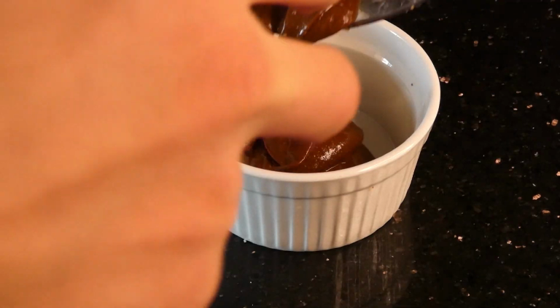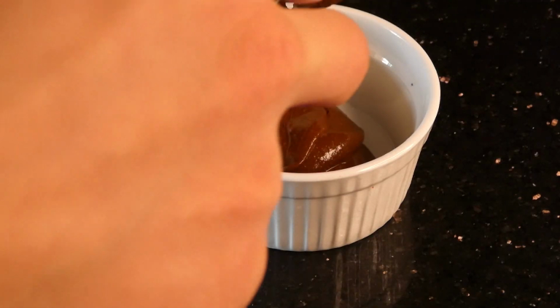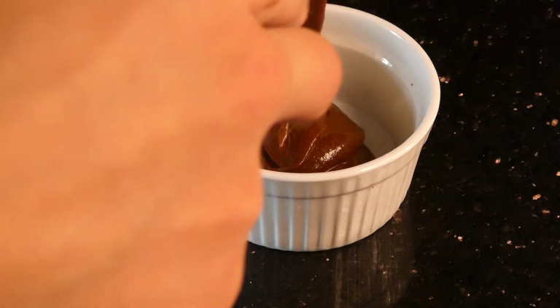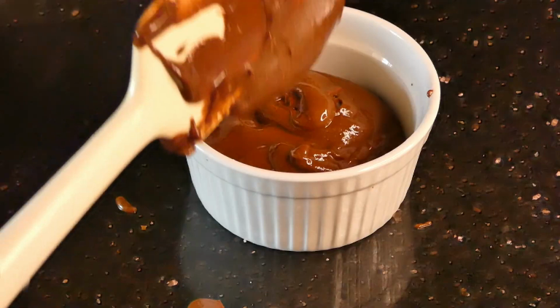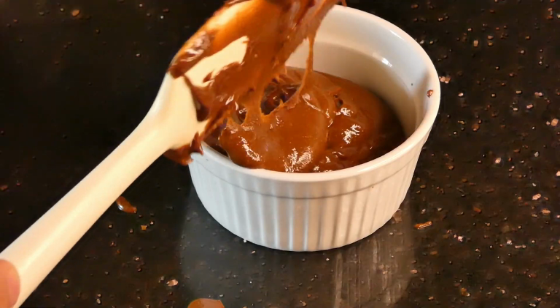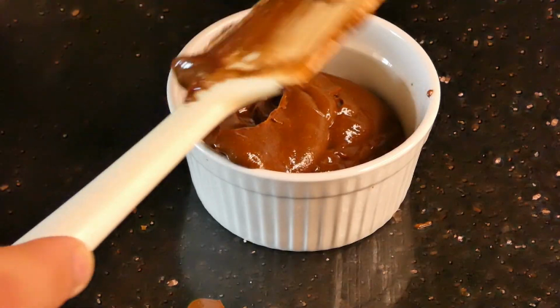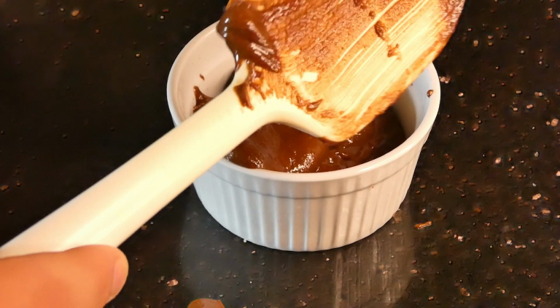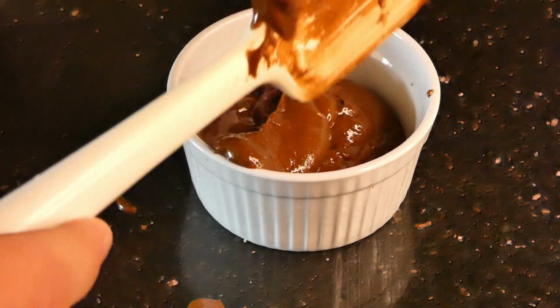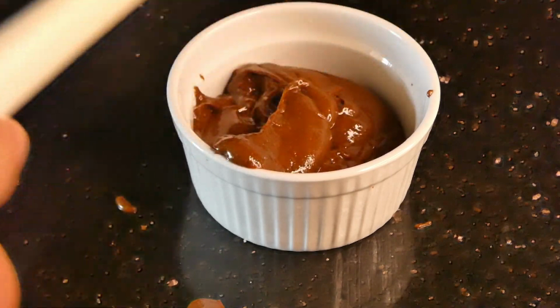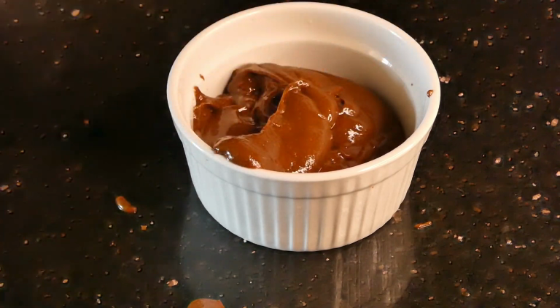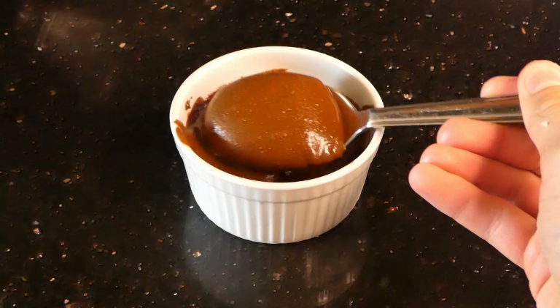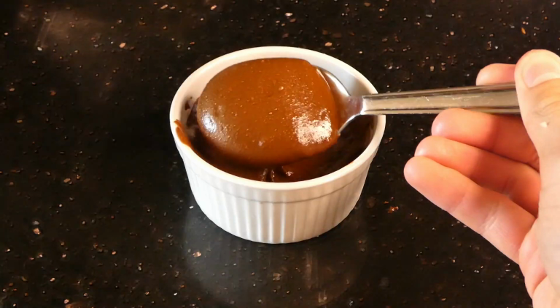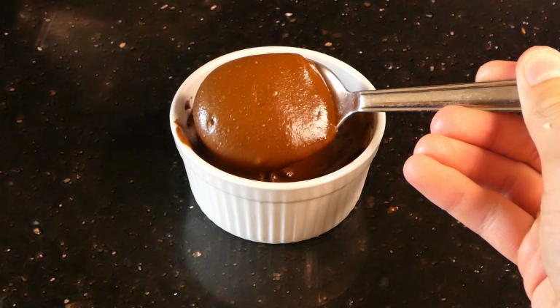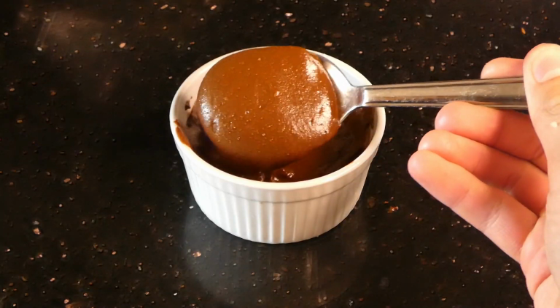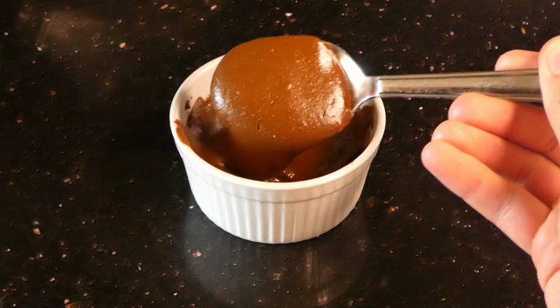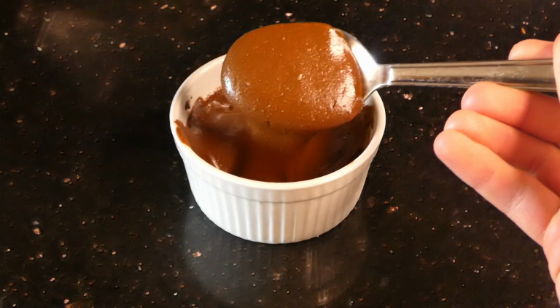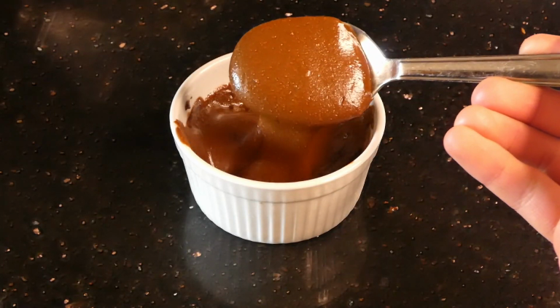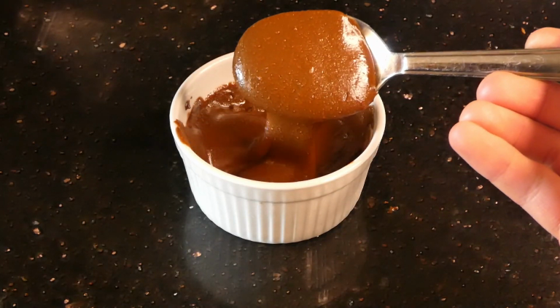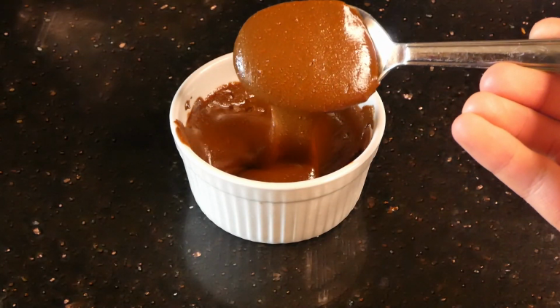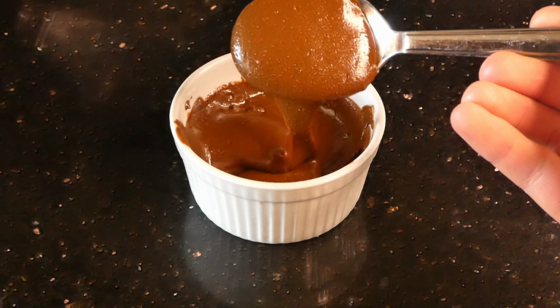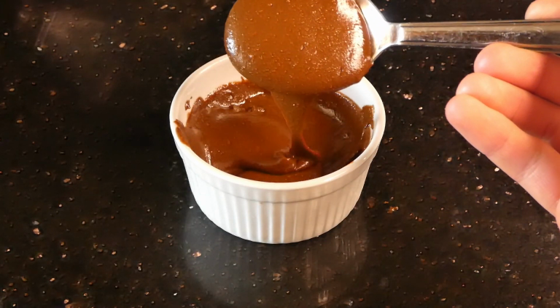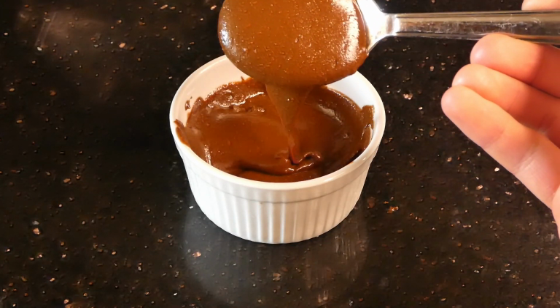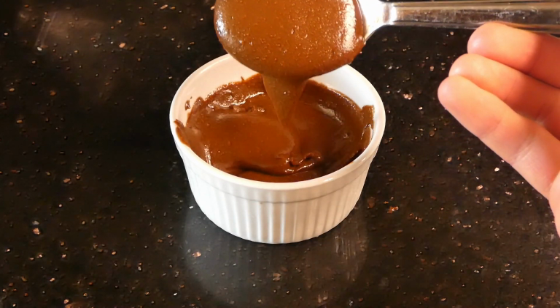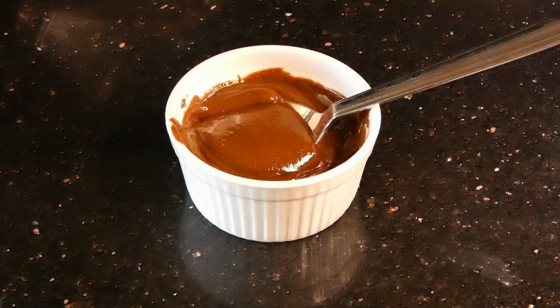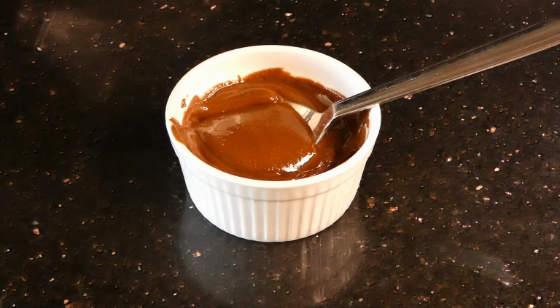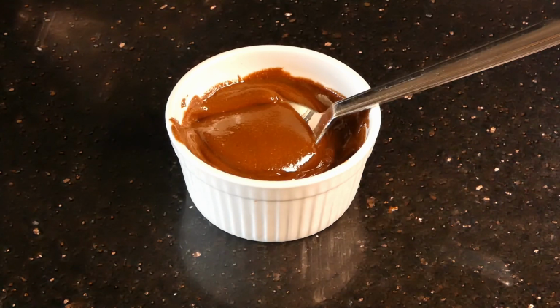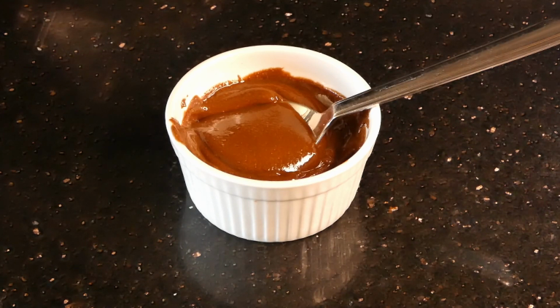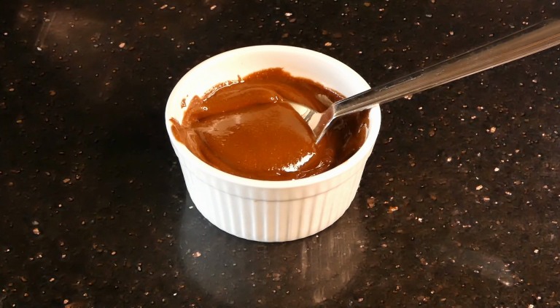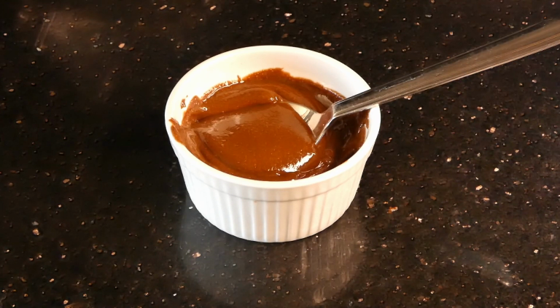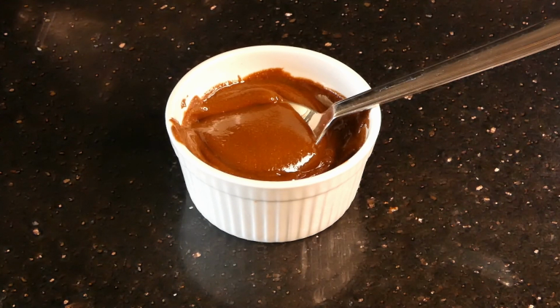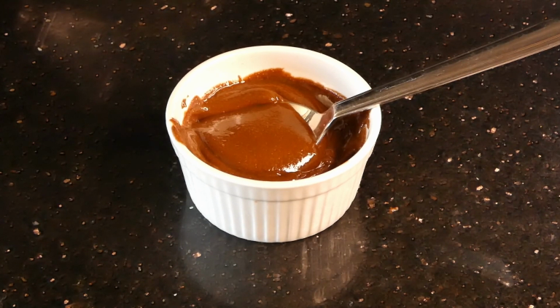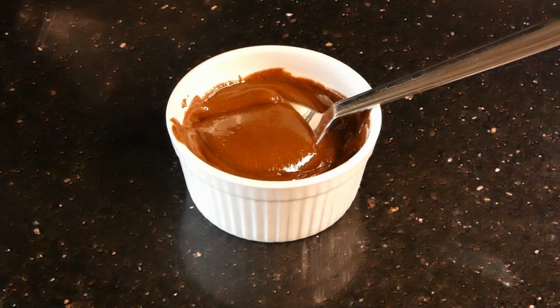And you have completed all of your nut butters. Thank you for watching and I will see you next time.